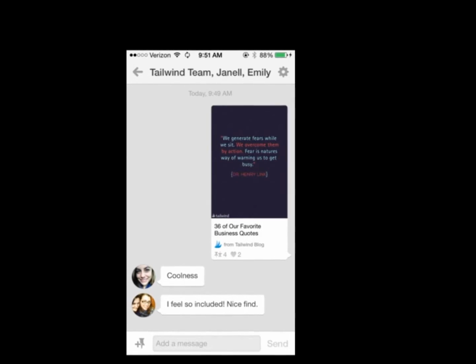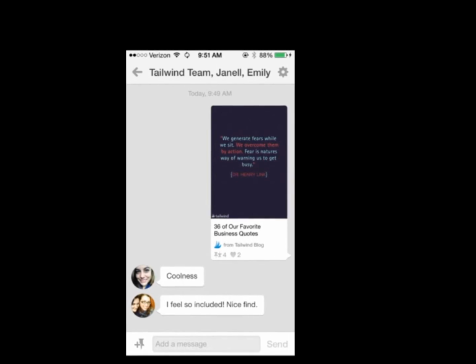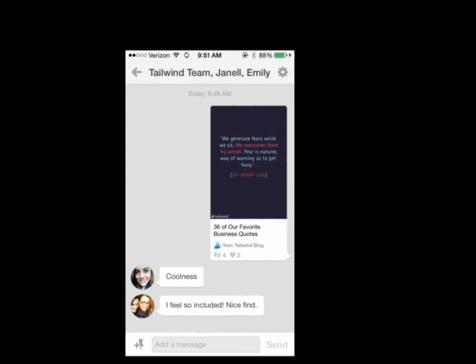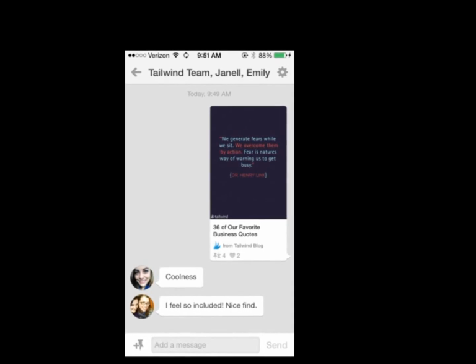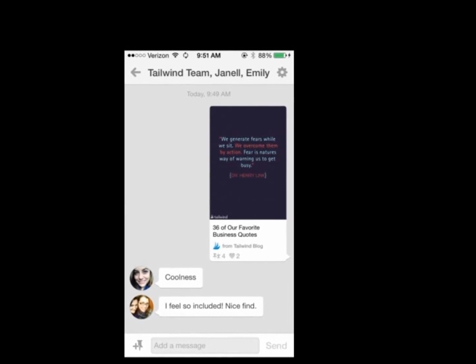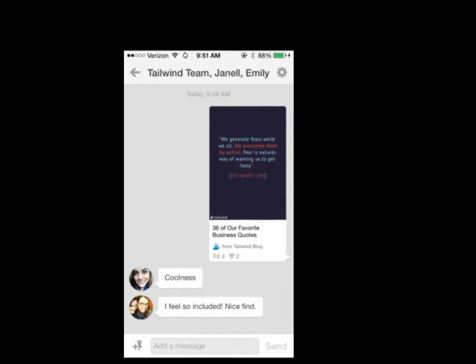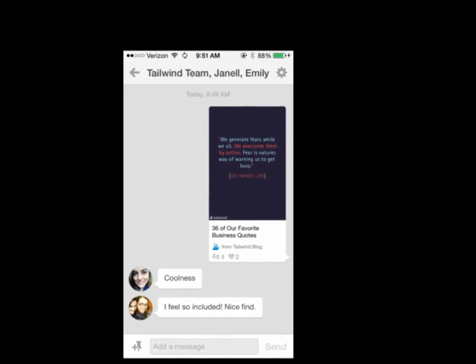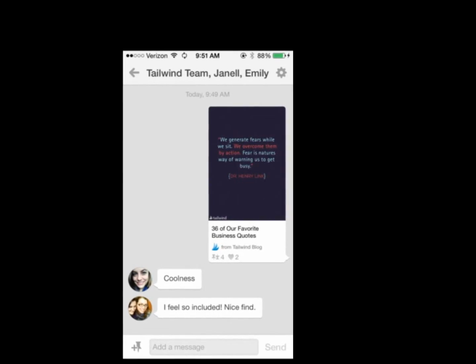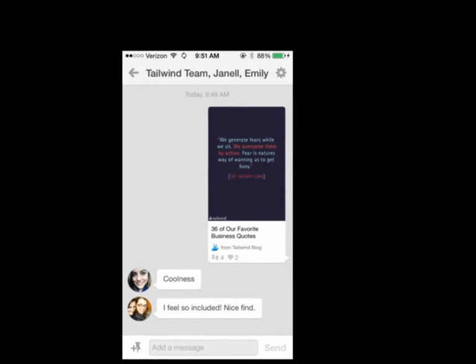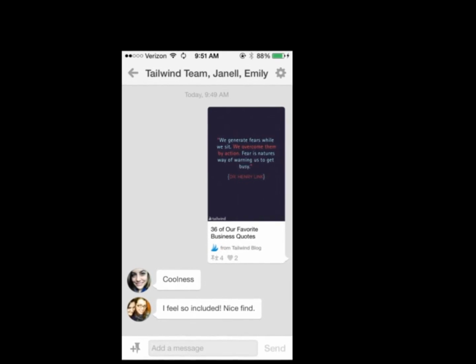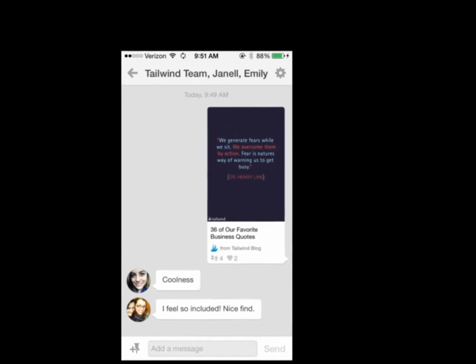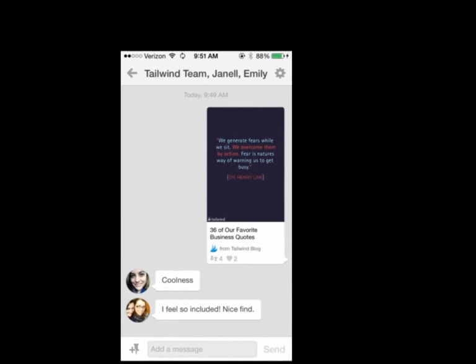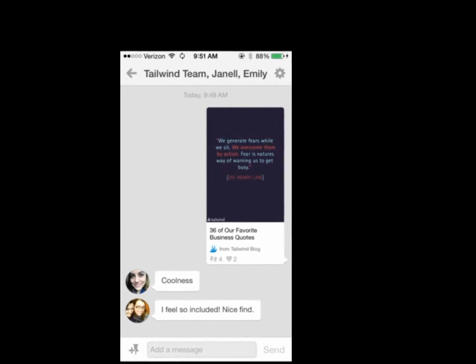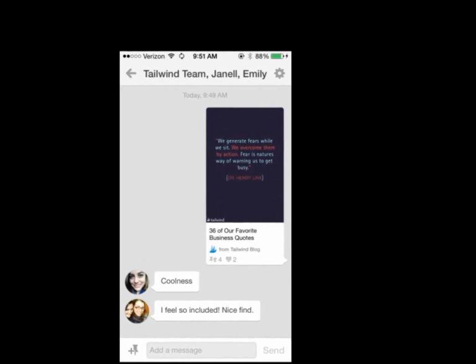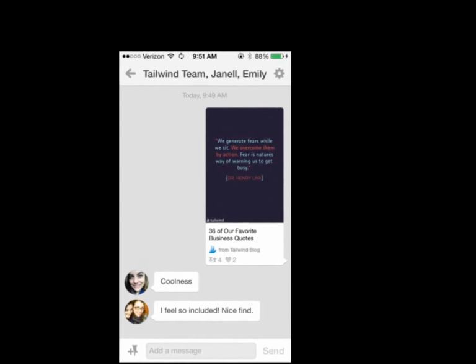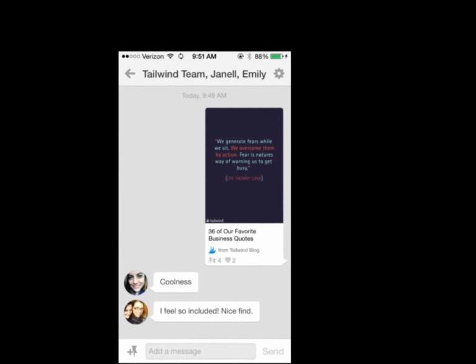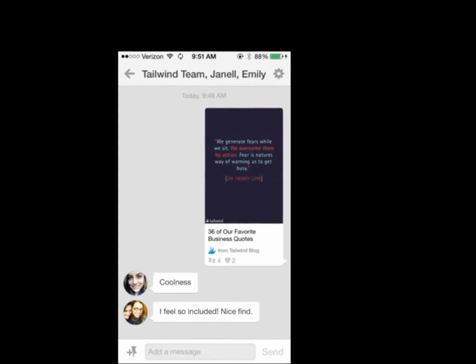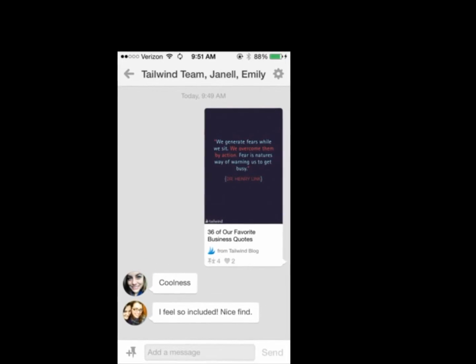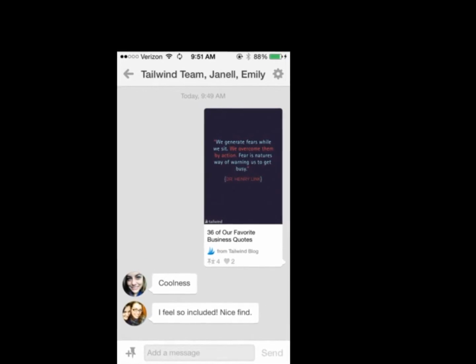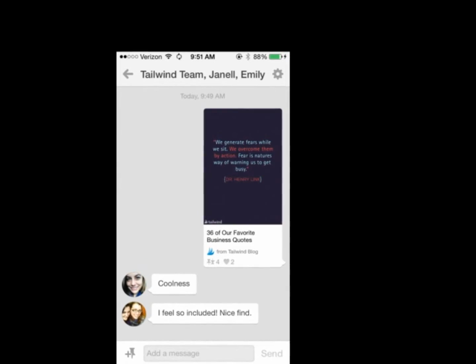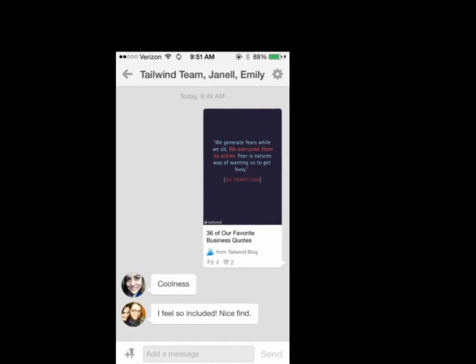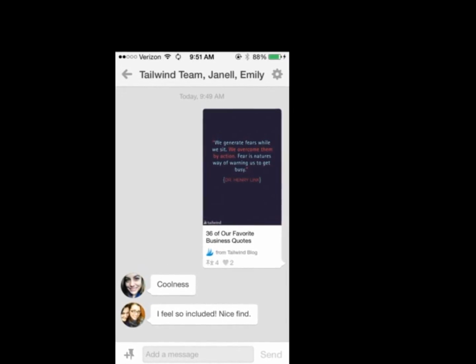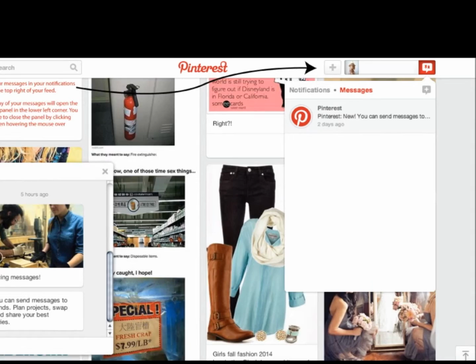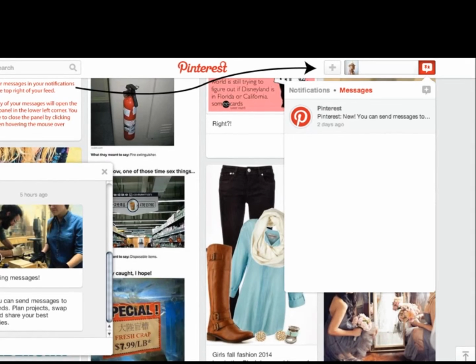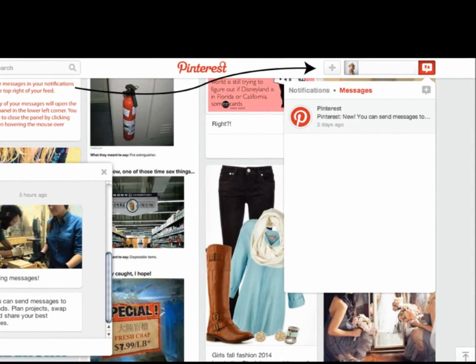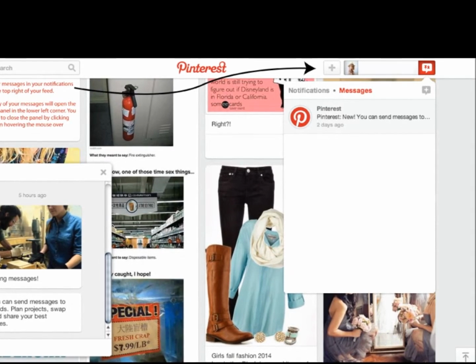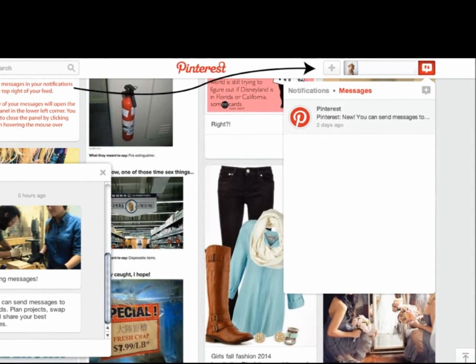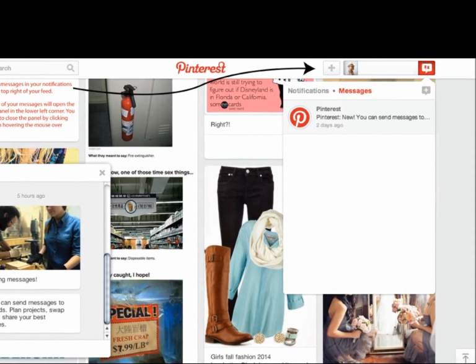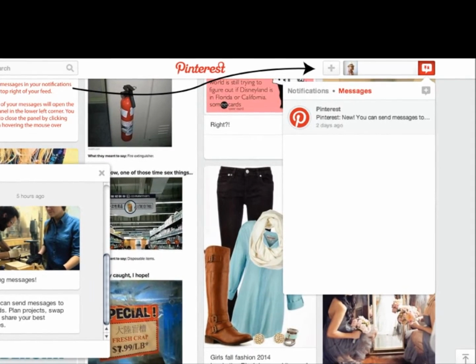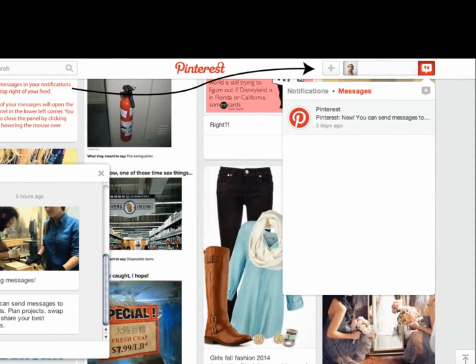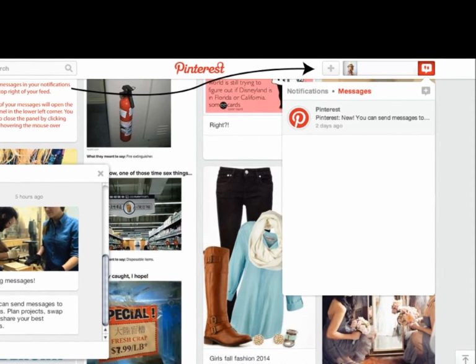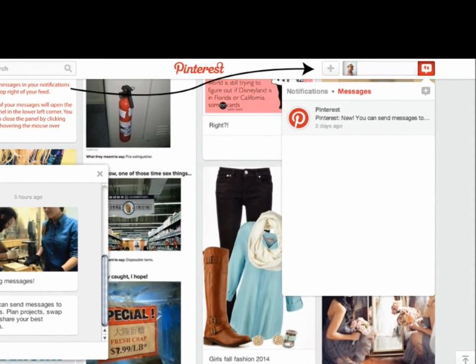After a pin is set, the user is given a list of contacts to choose from and is directed to a separate screen for messages in smartphones.